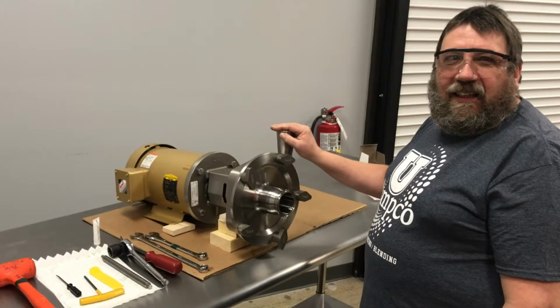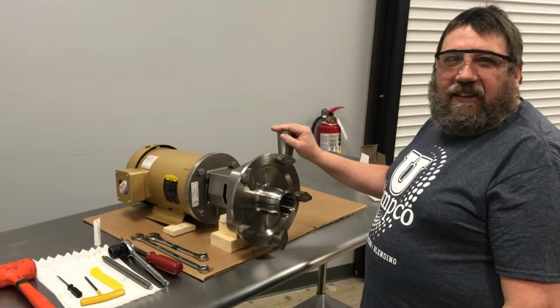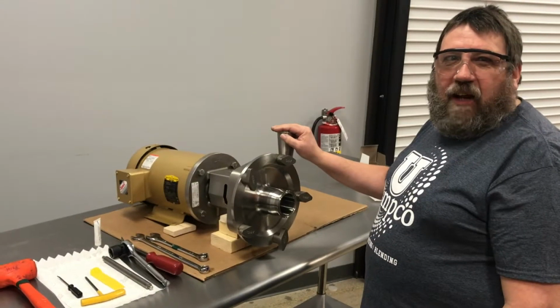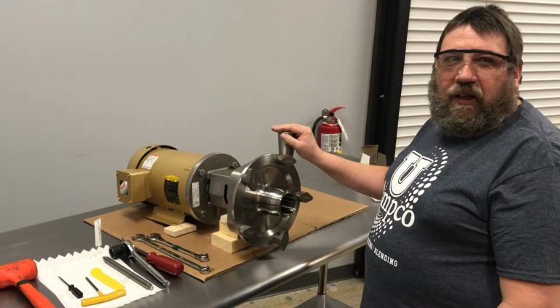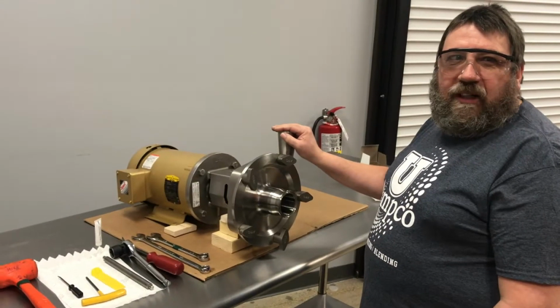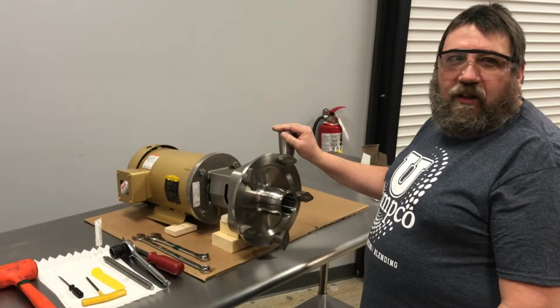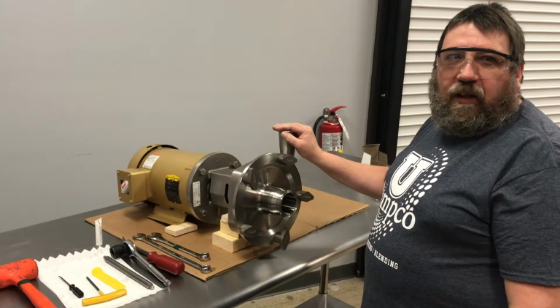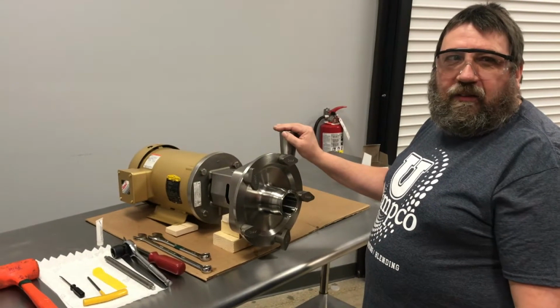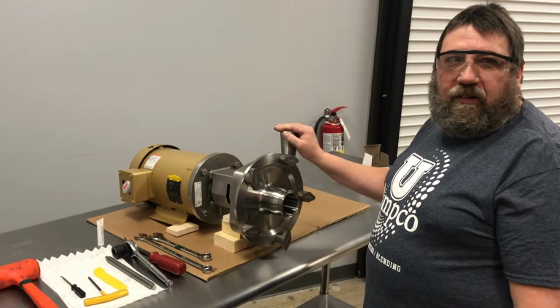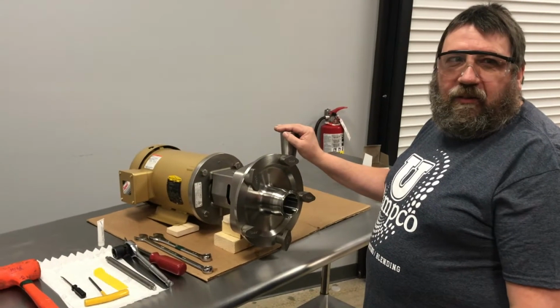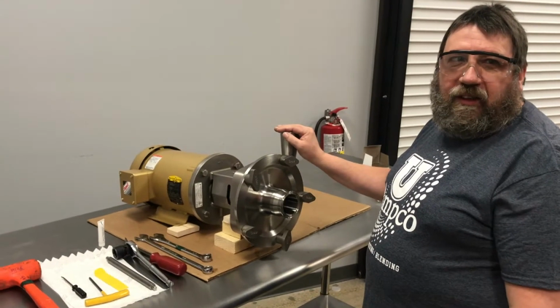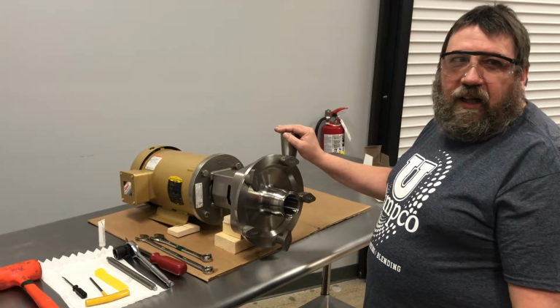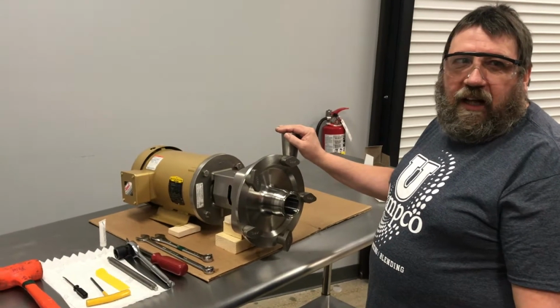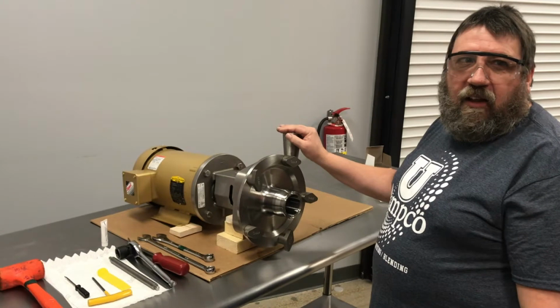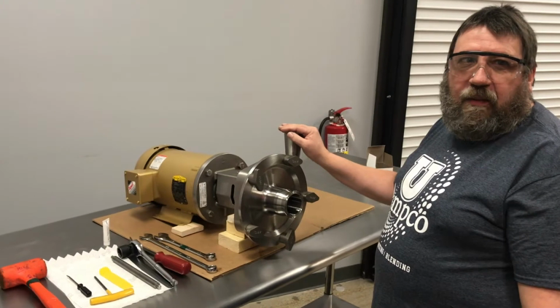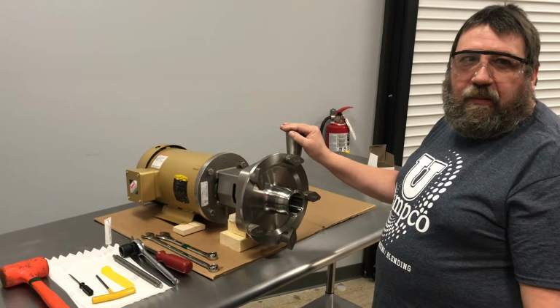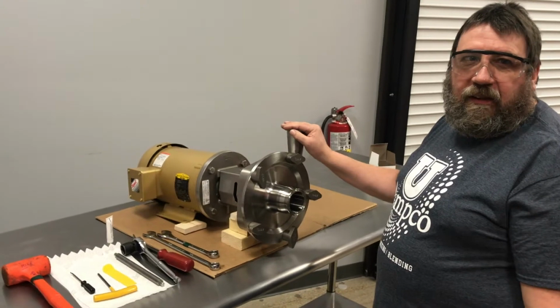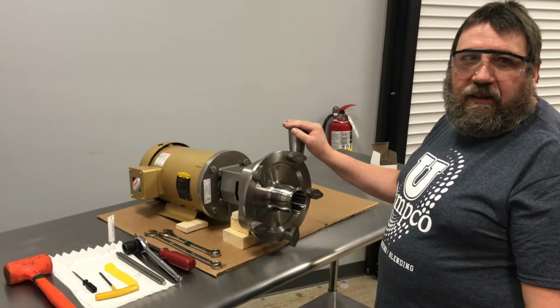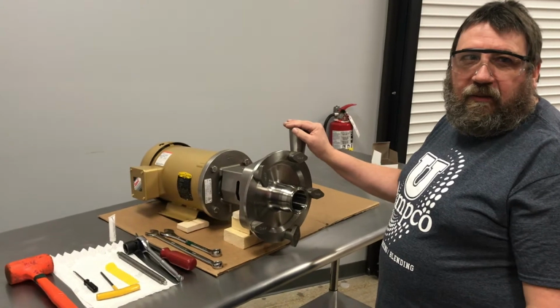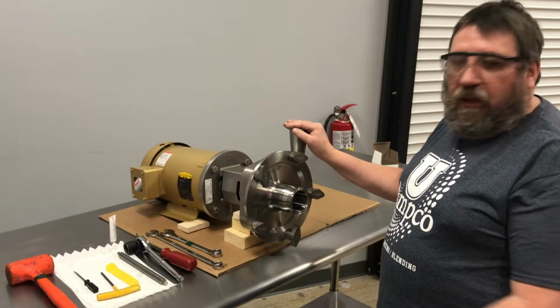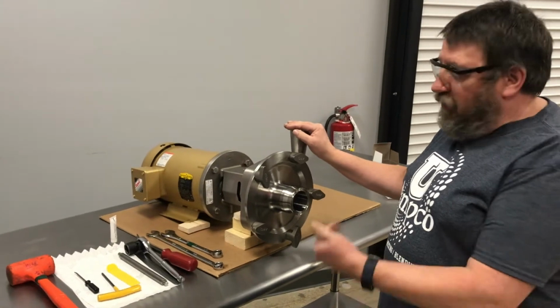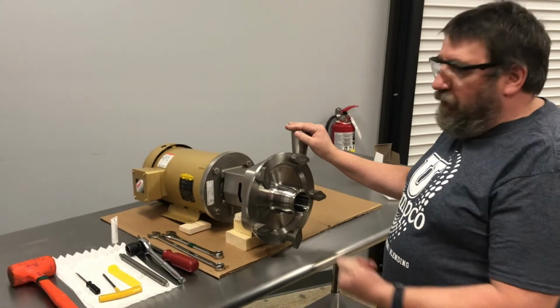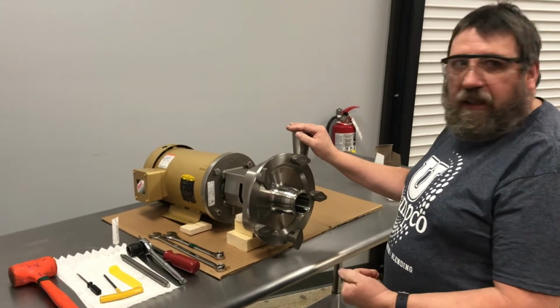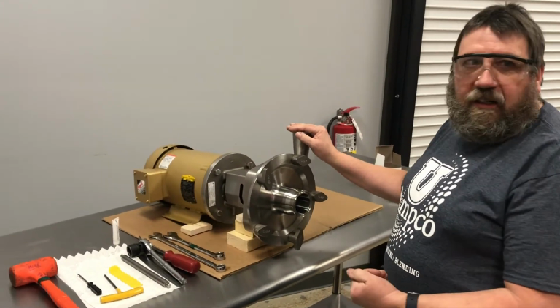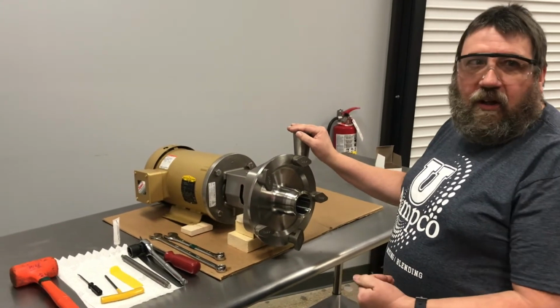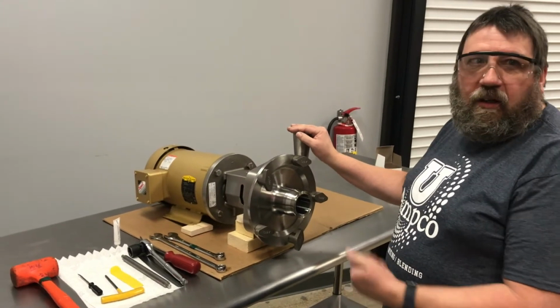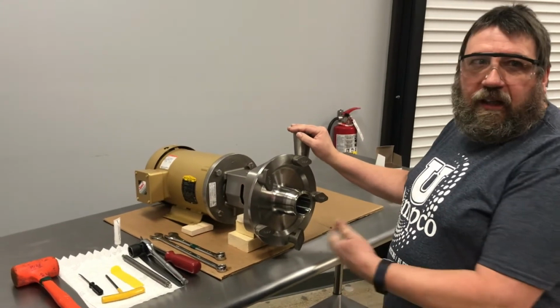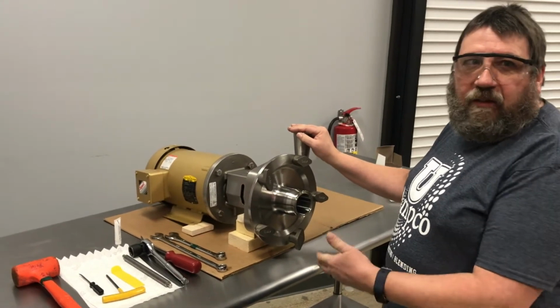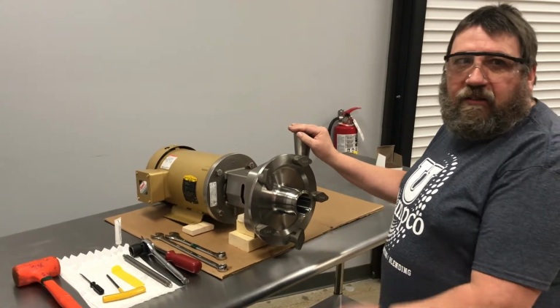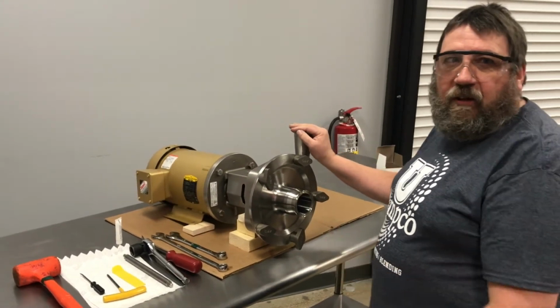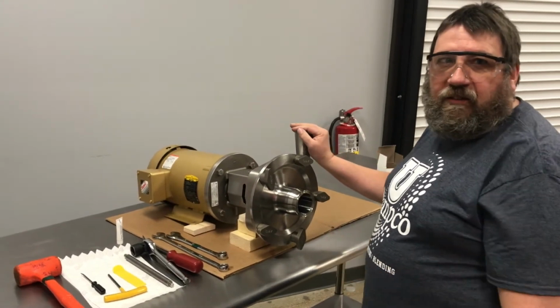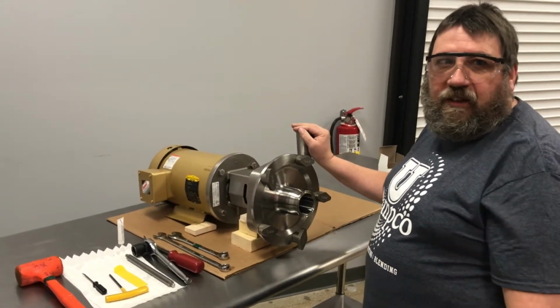Today we're going to install a double seal on an LF pump. We're going to do a complete uninstall and reinstall of the seal.